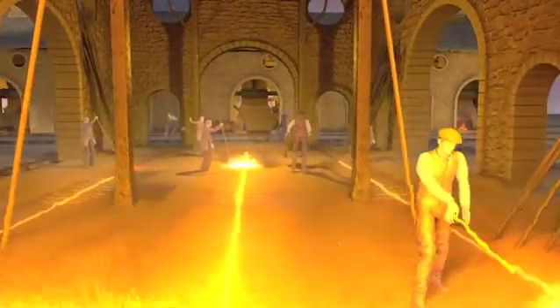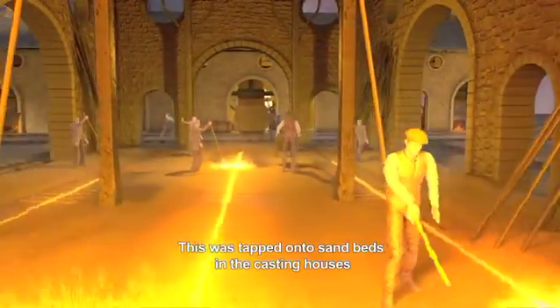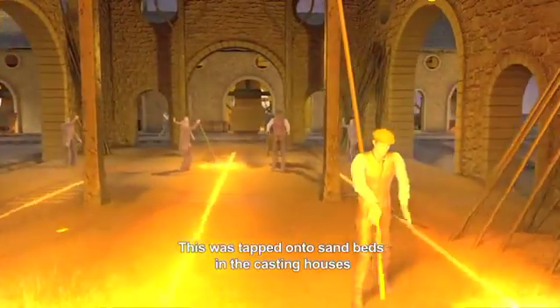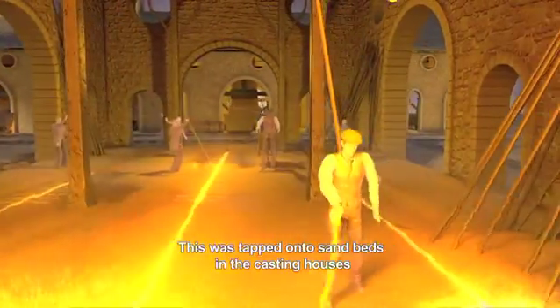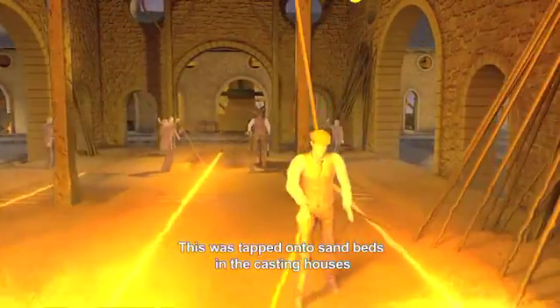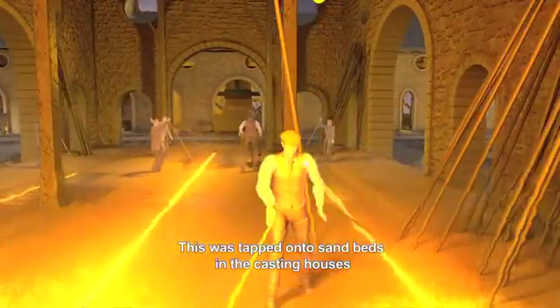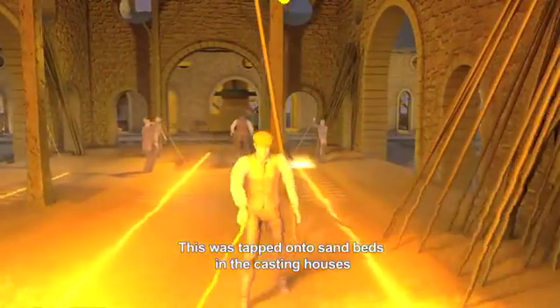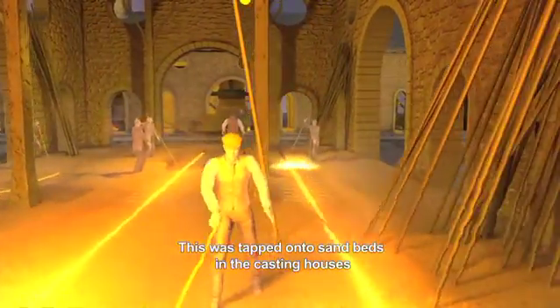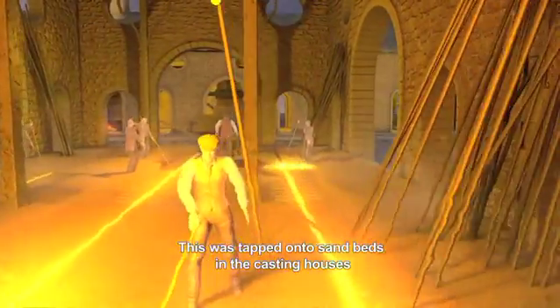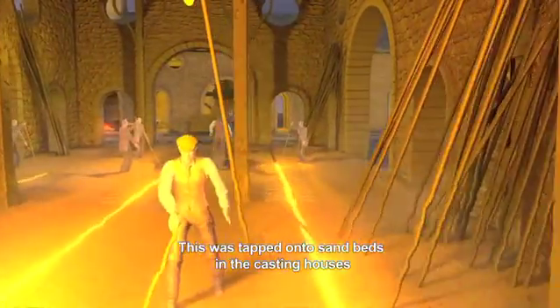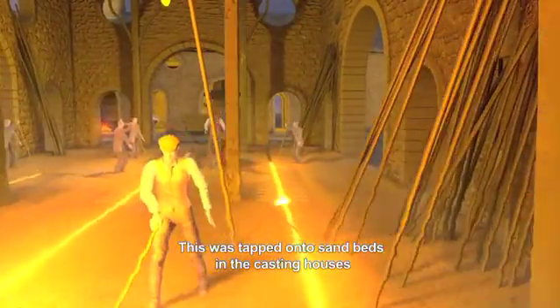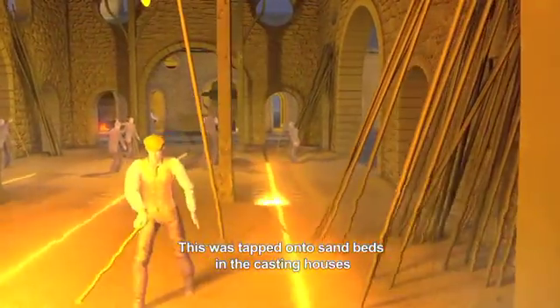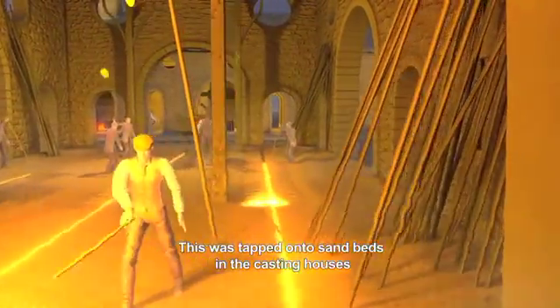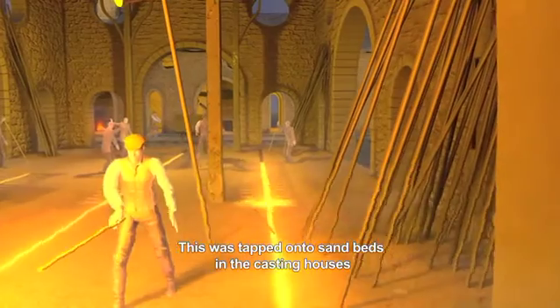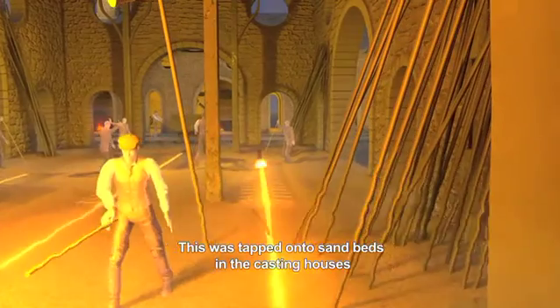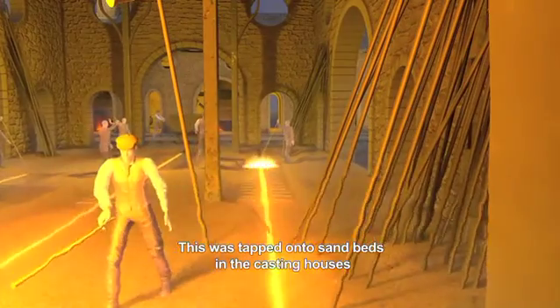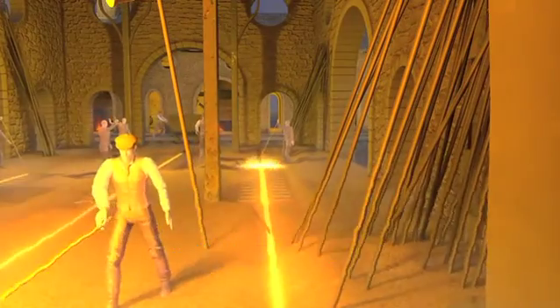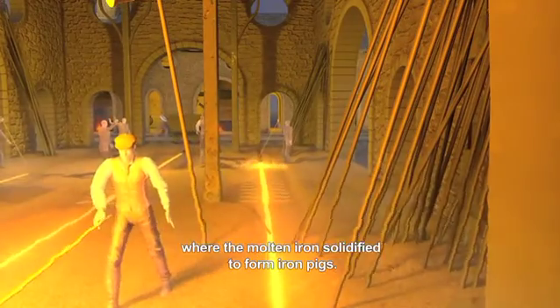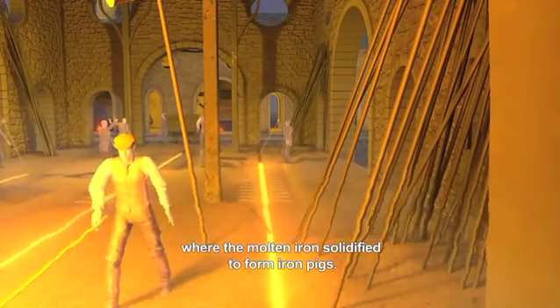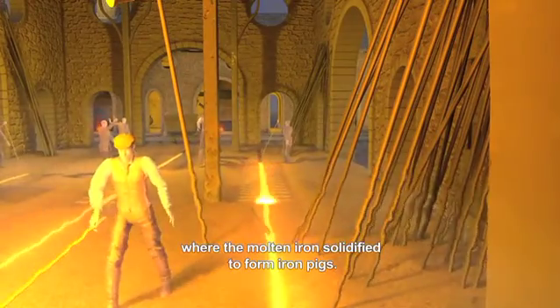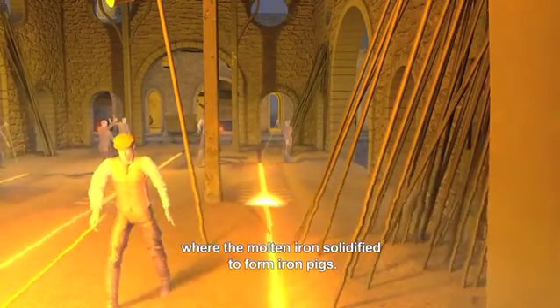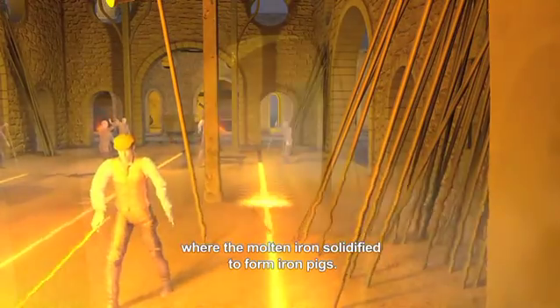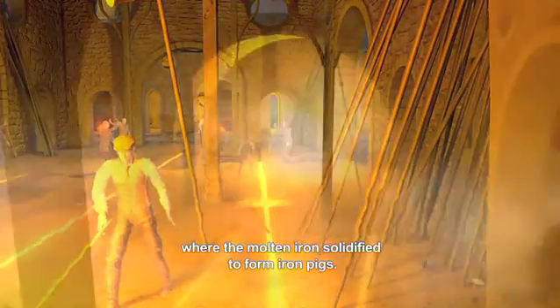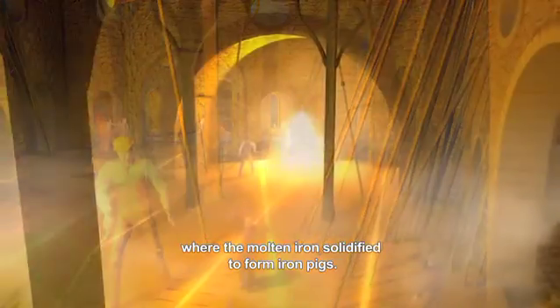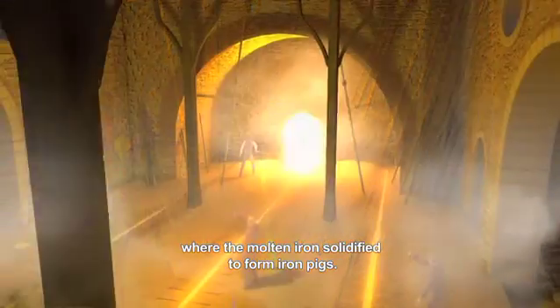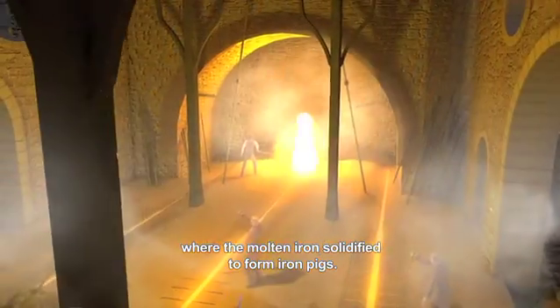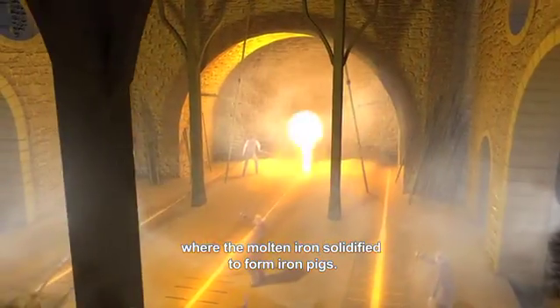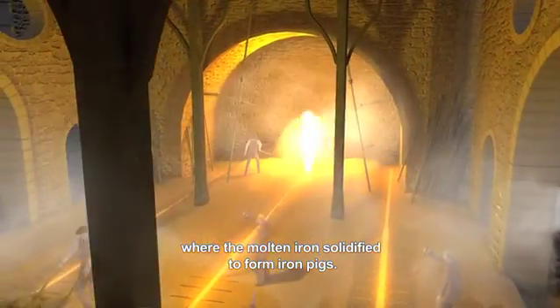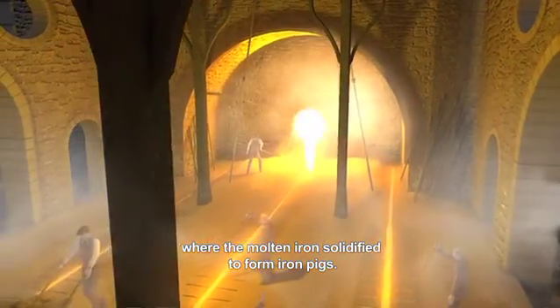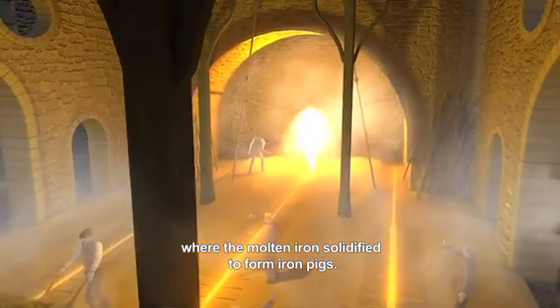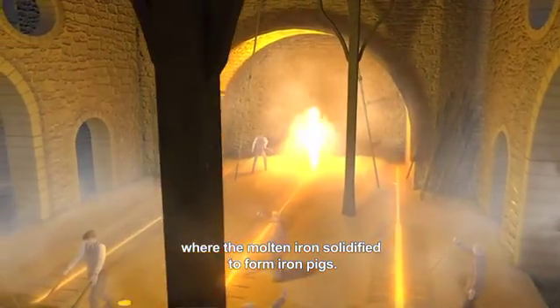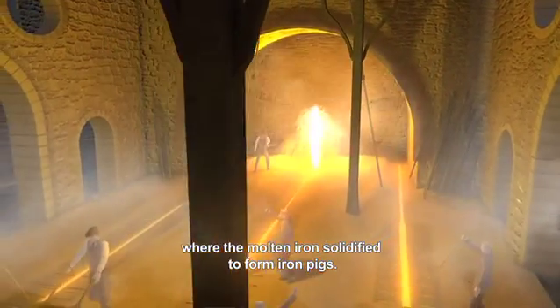This iron was tapped onto sand beds in the casting houses, where the molten iron solidified to form iron pigs.